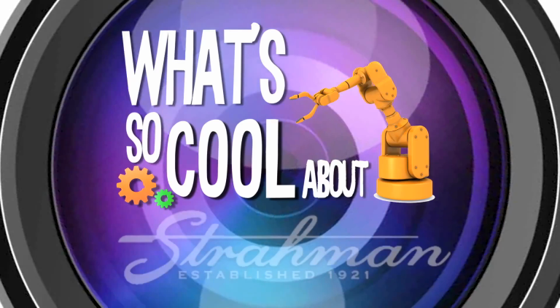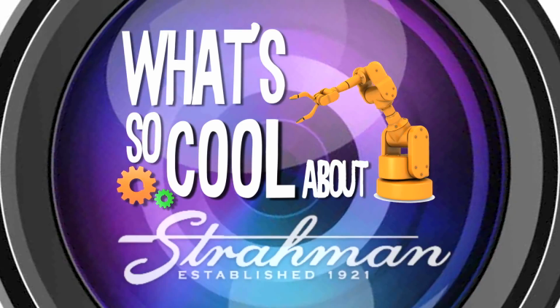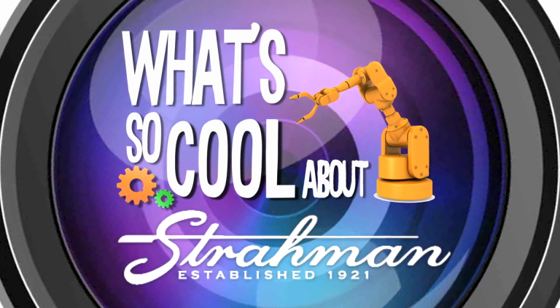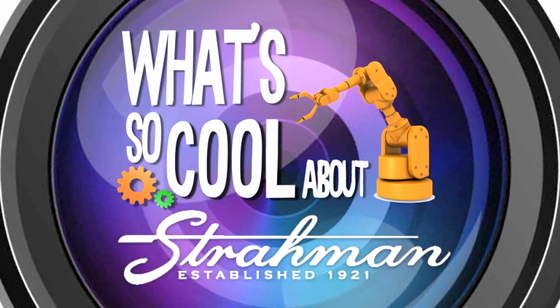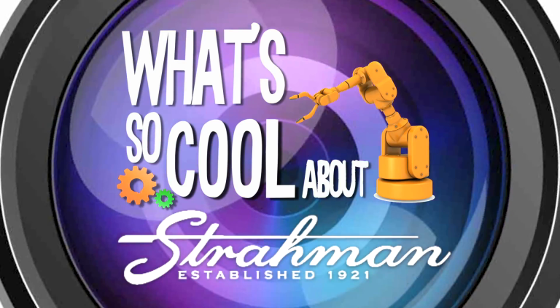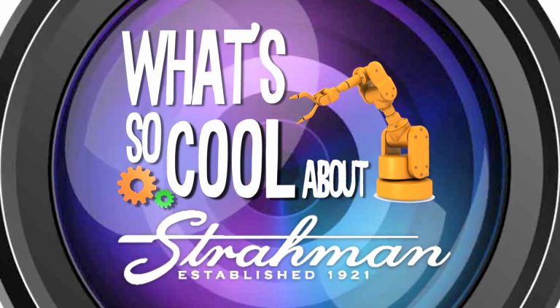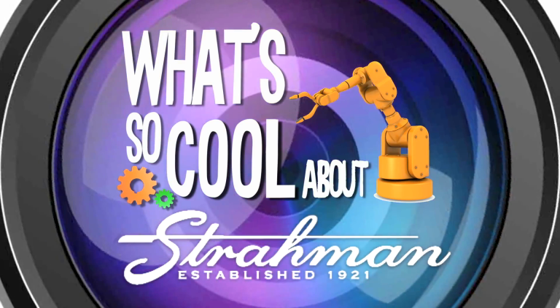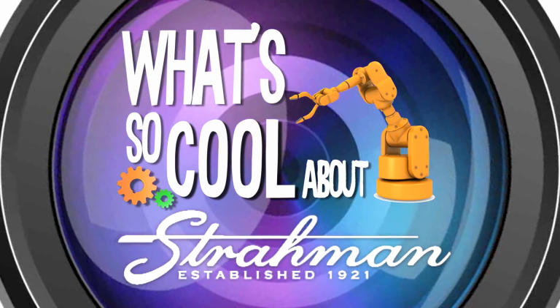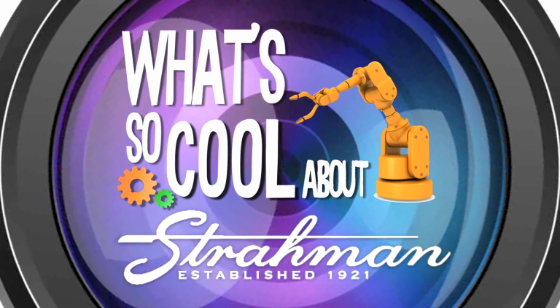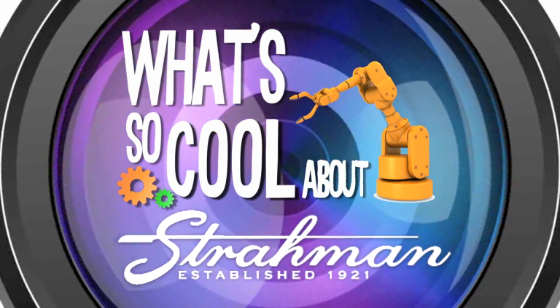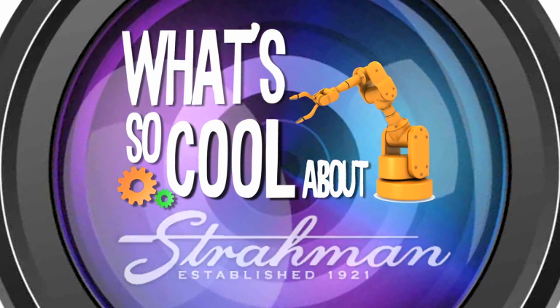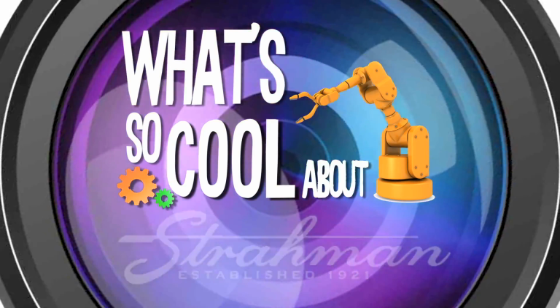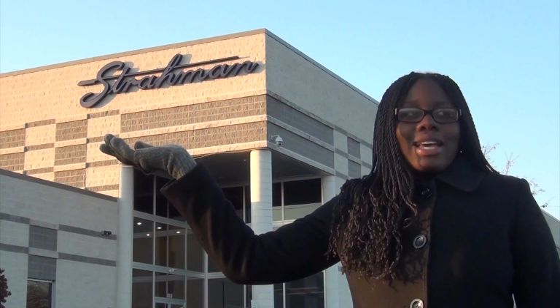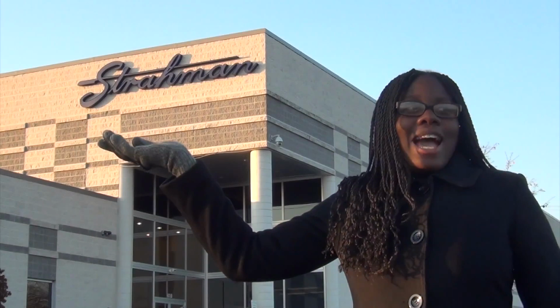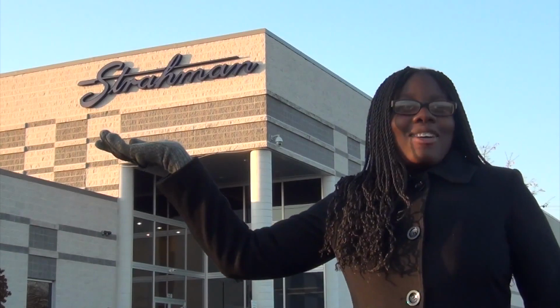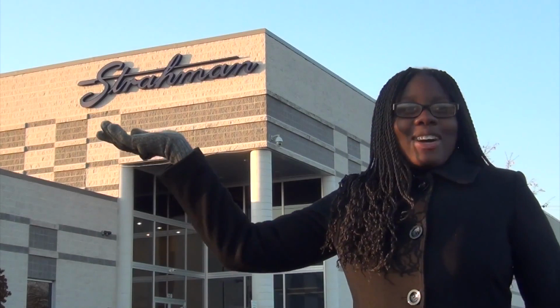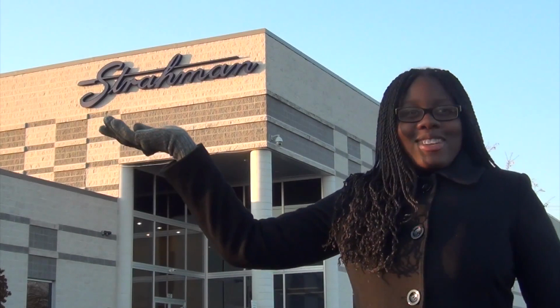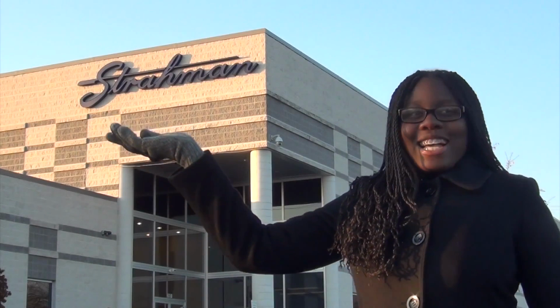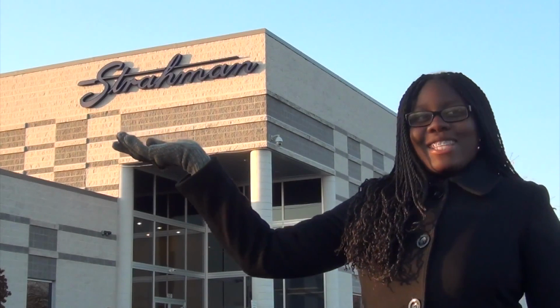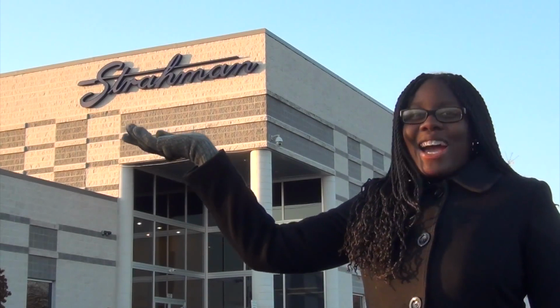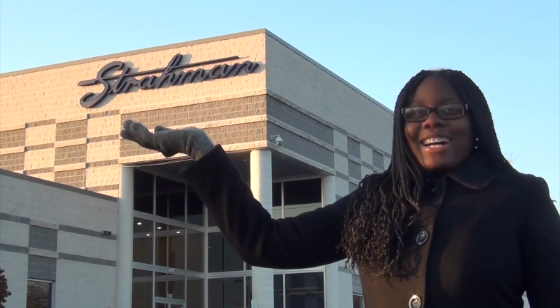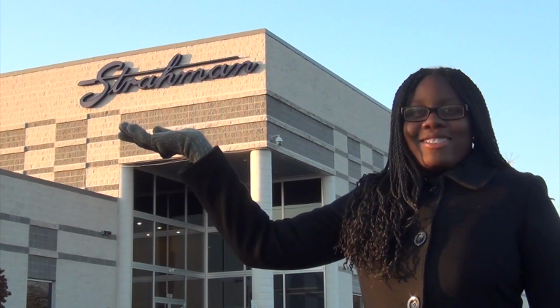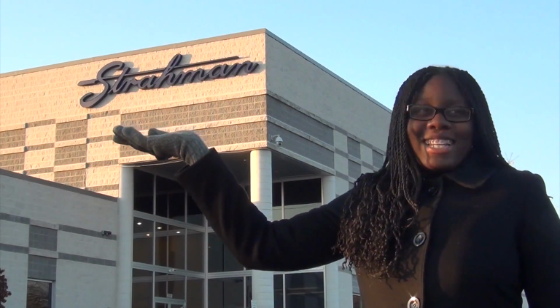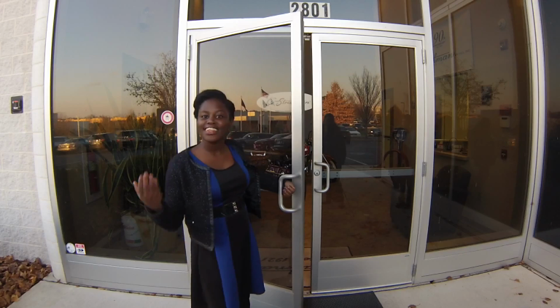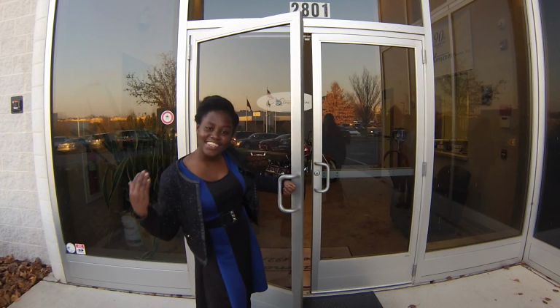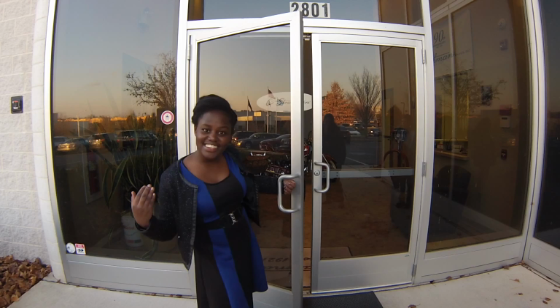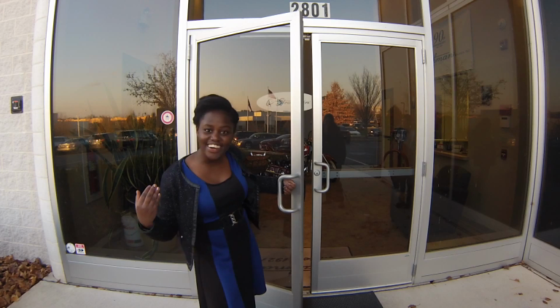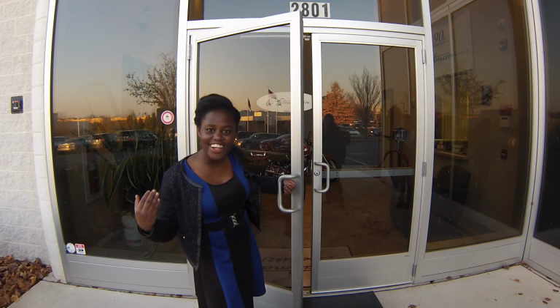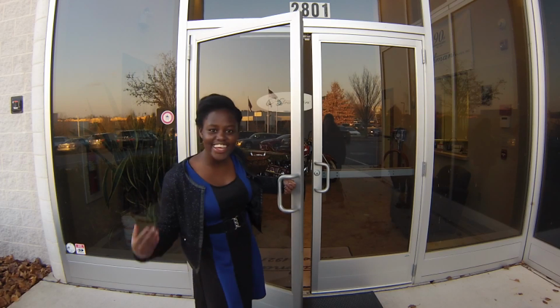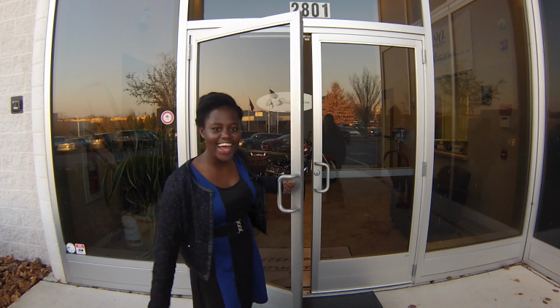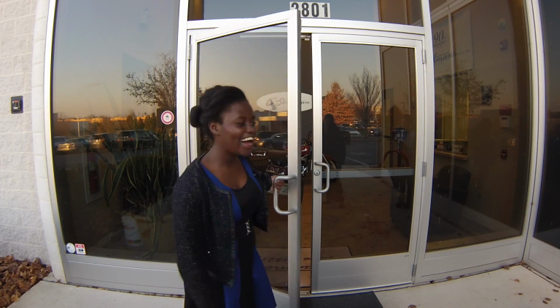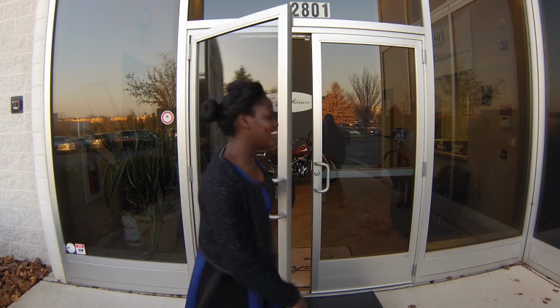What's so cool about manufacturing? How about world-class valves? Let's go check it out!